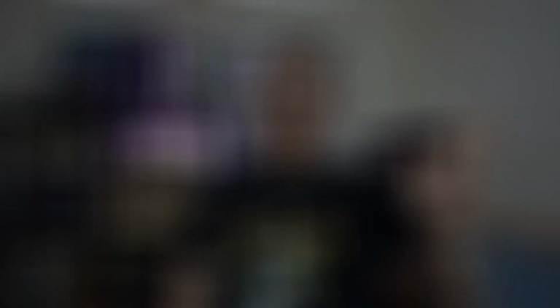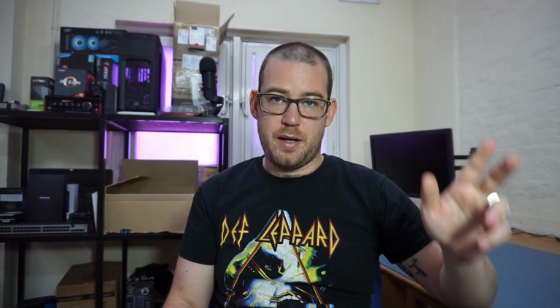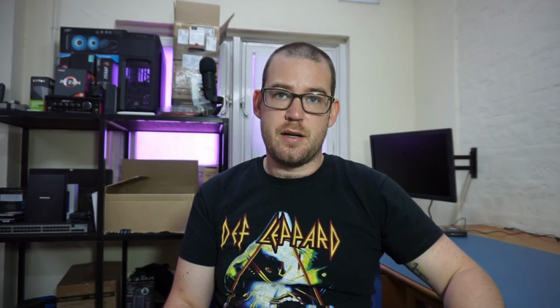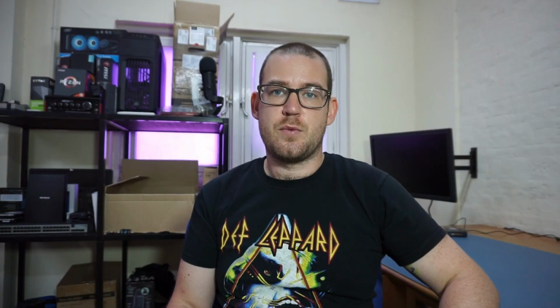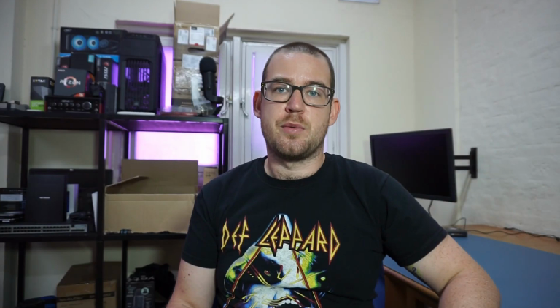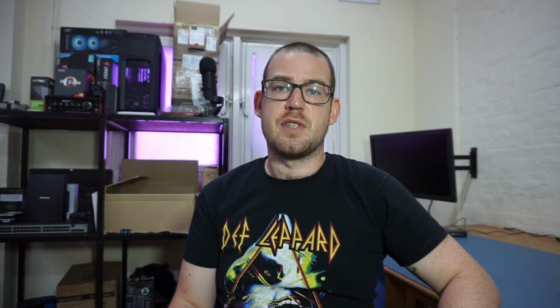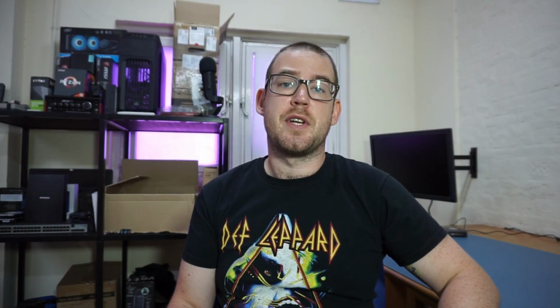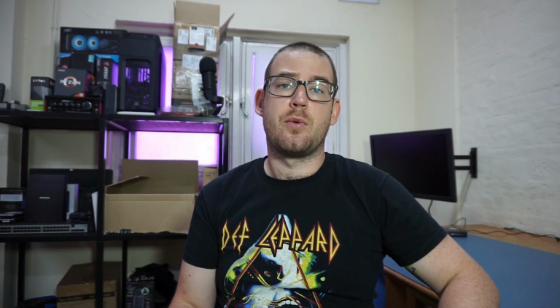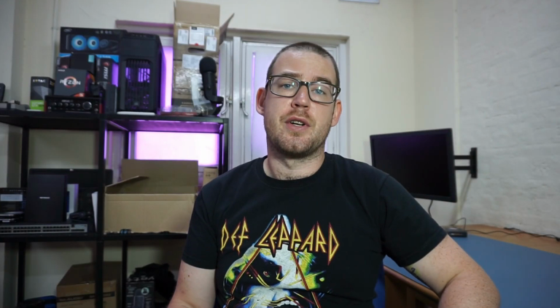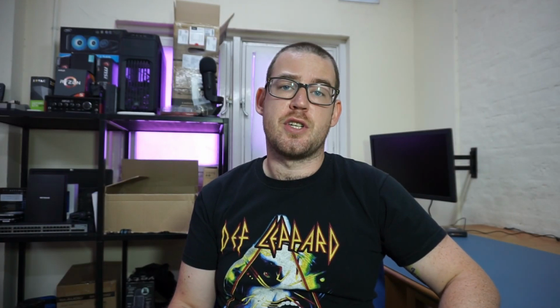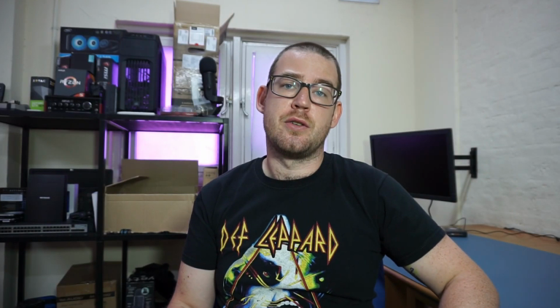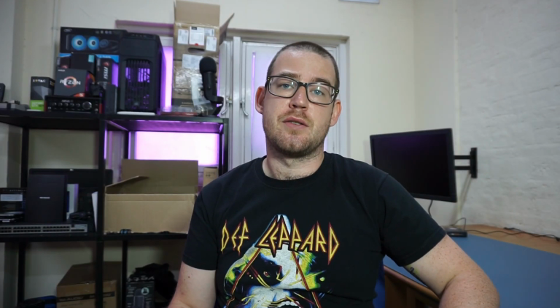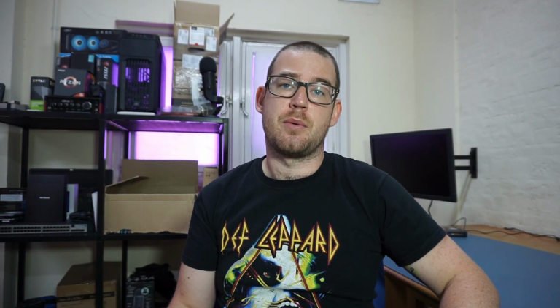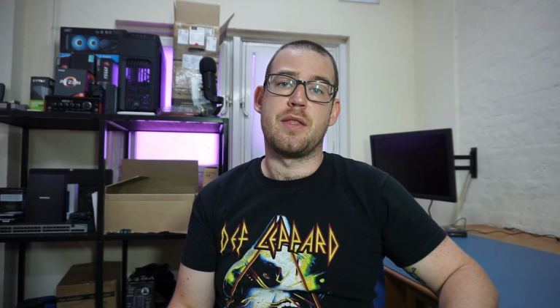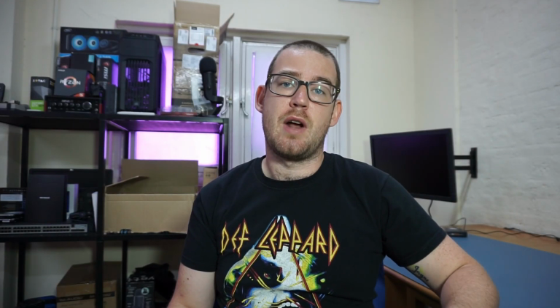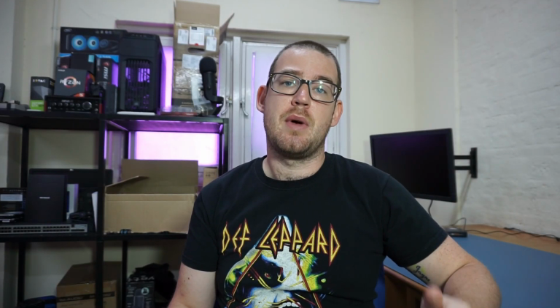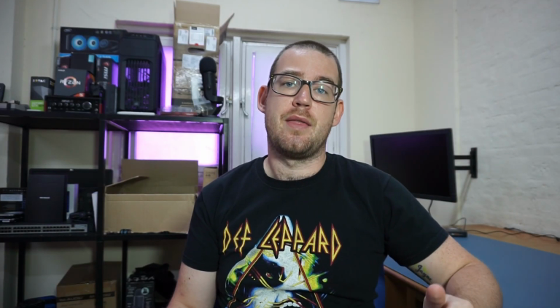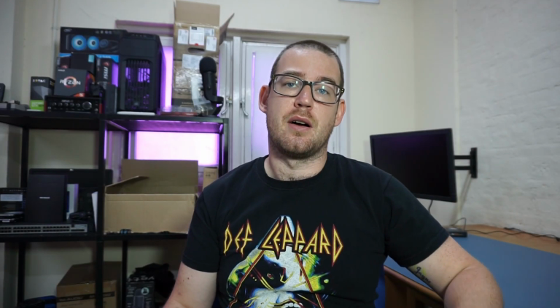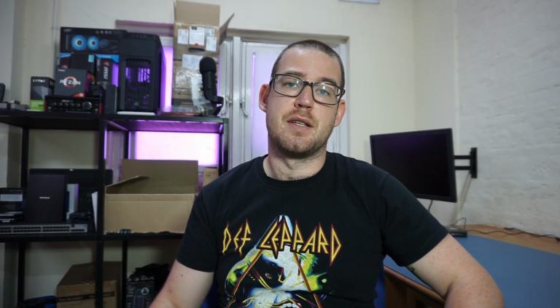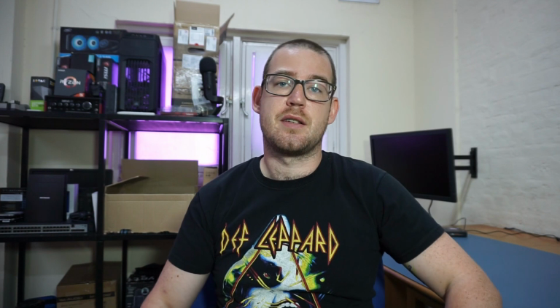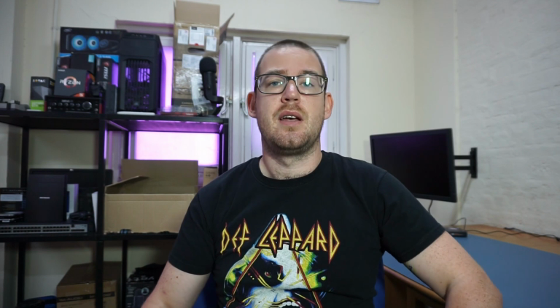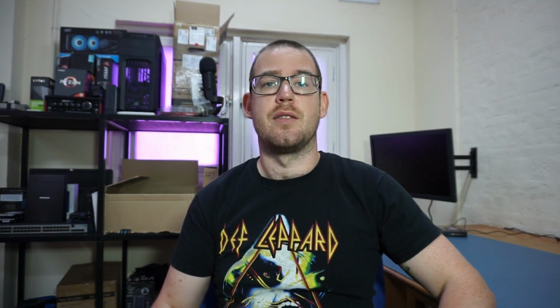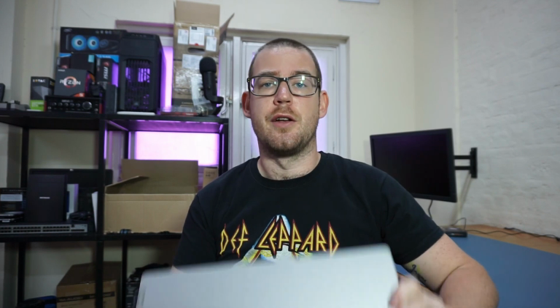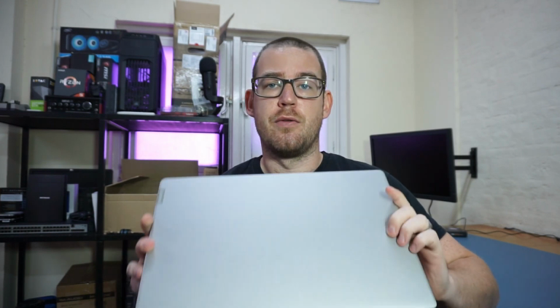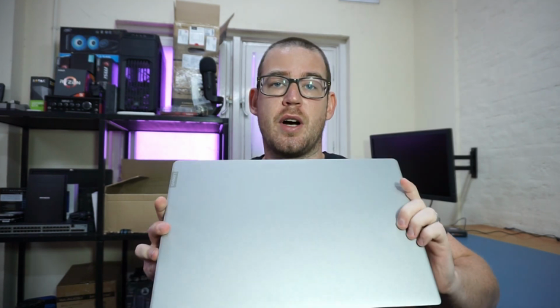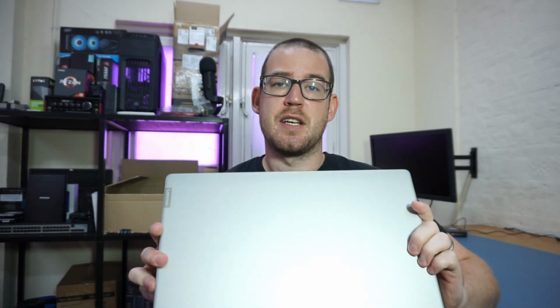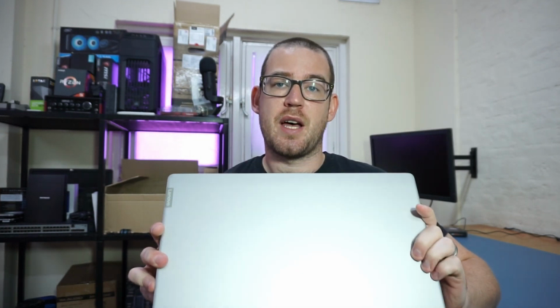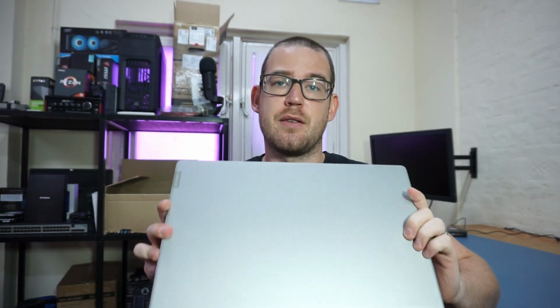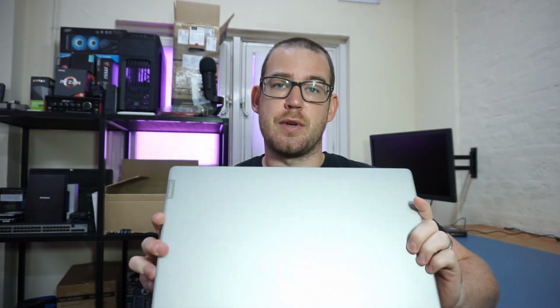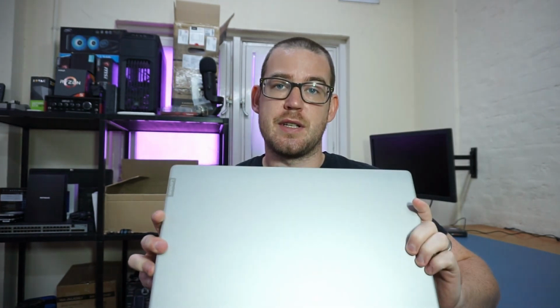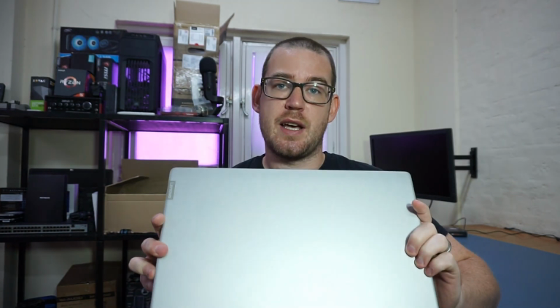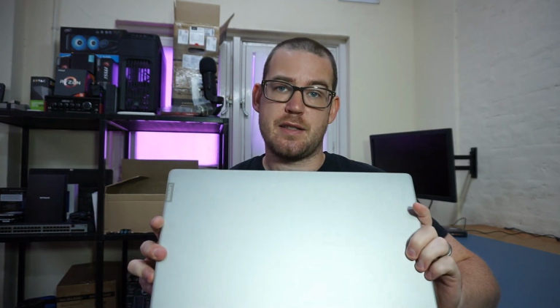Hey guys, welcome to this video where I'm going to show you how to upgrade the RAM and the hard disk in the Lenovo IdeaPad 330s.